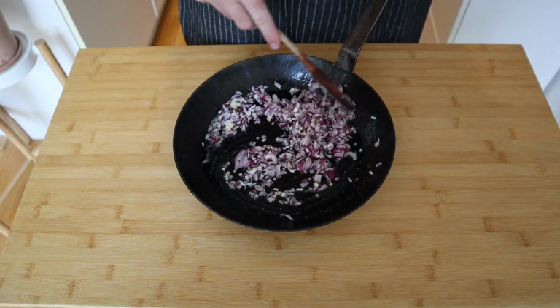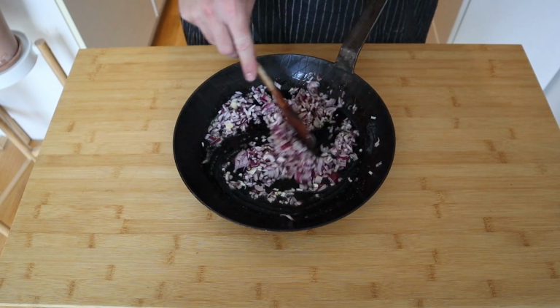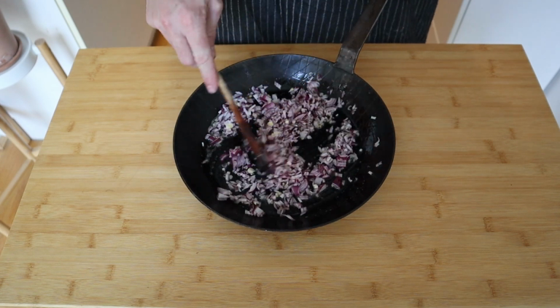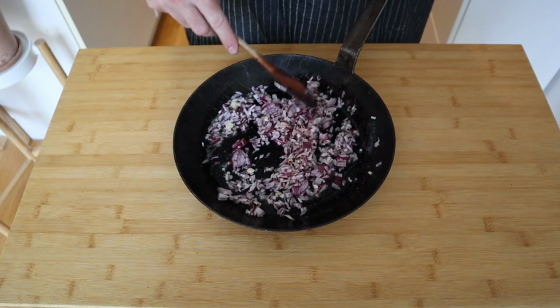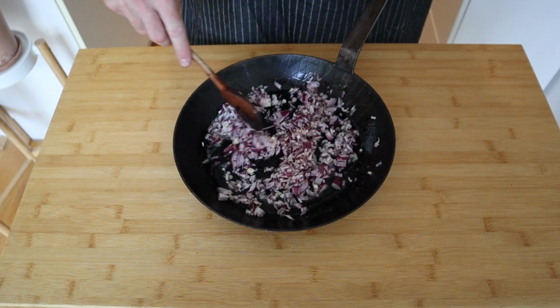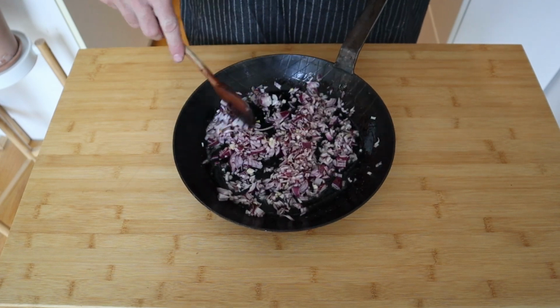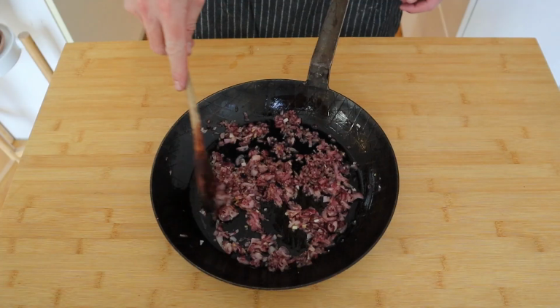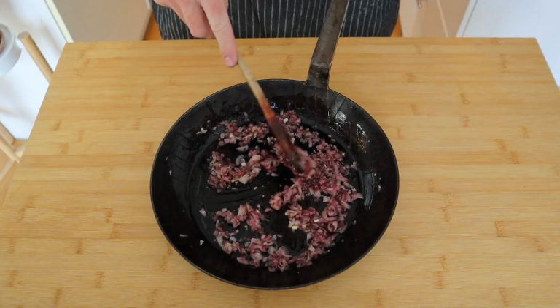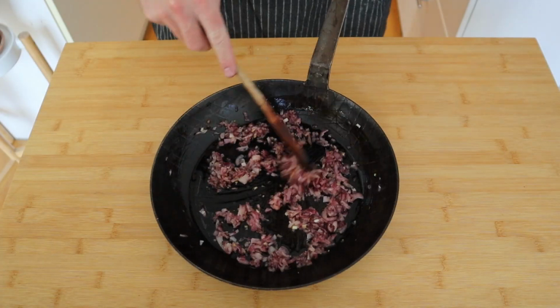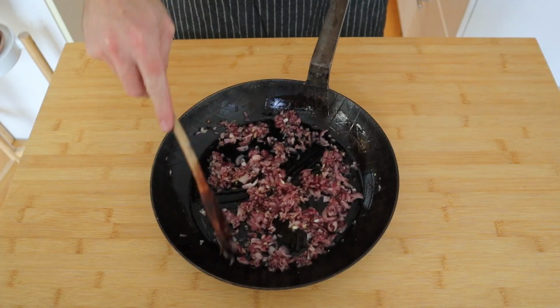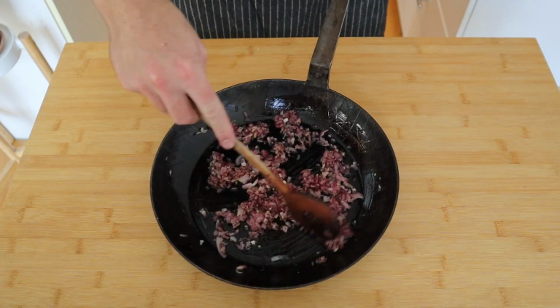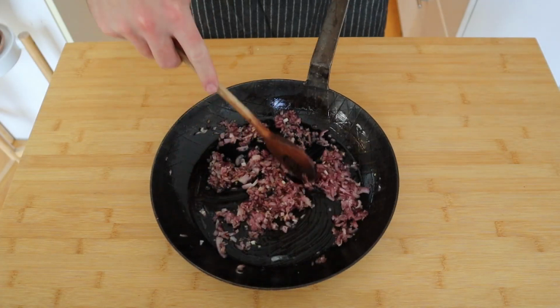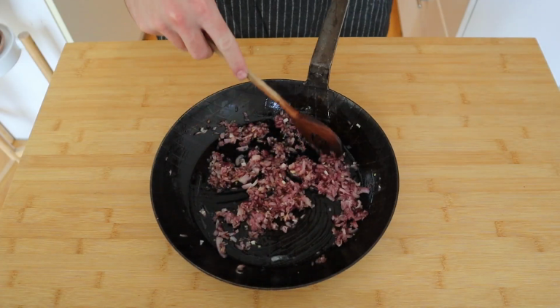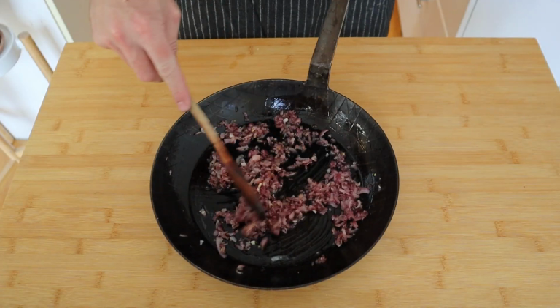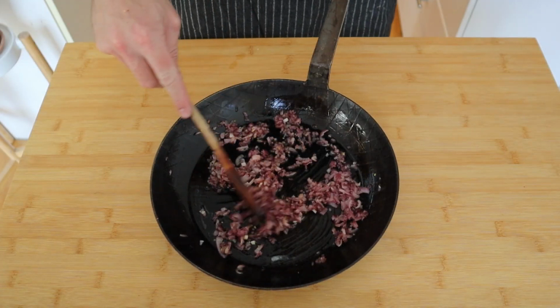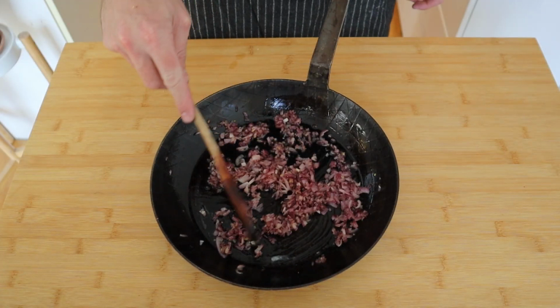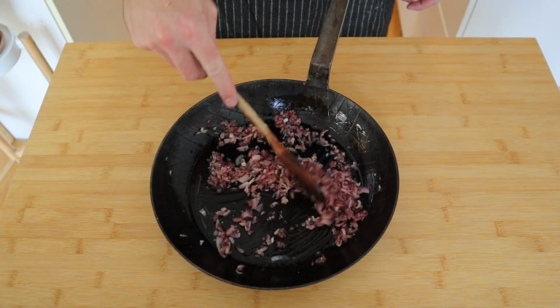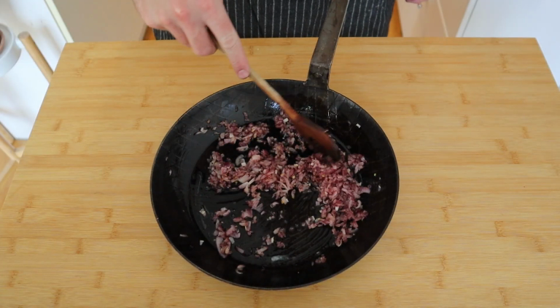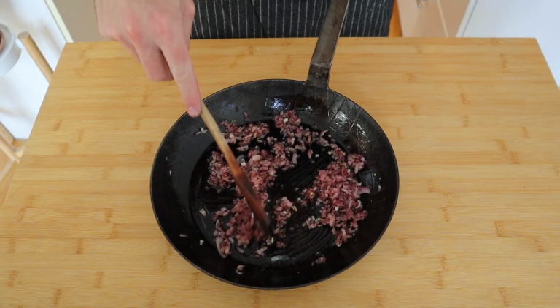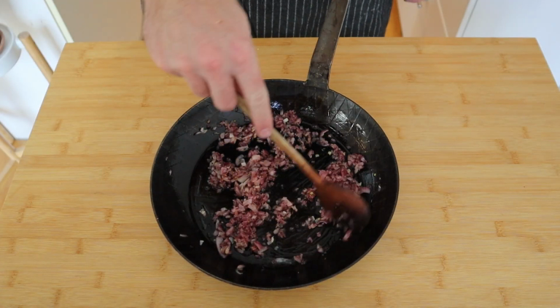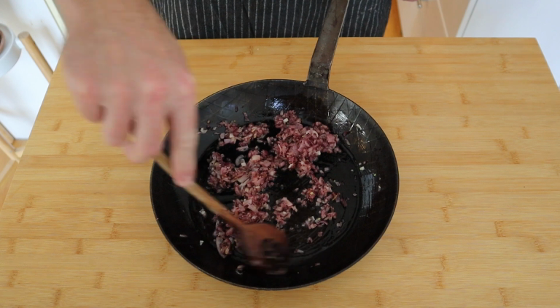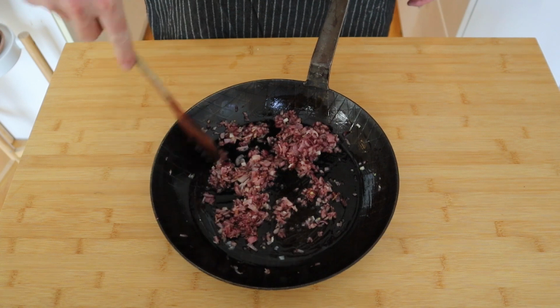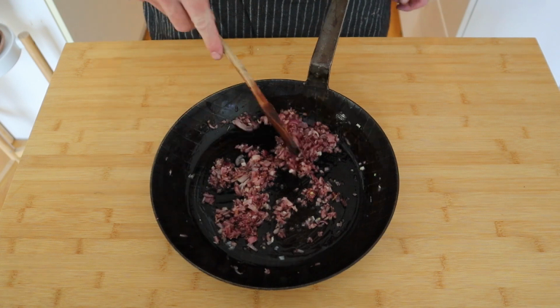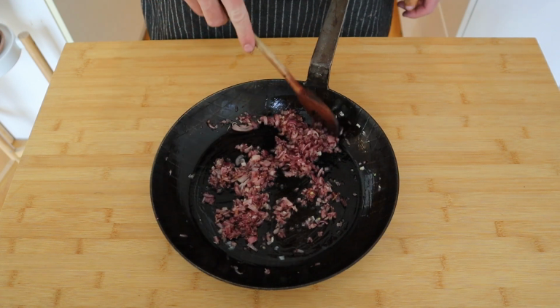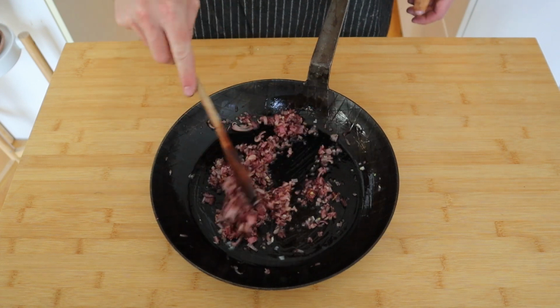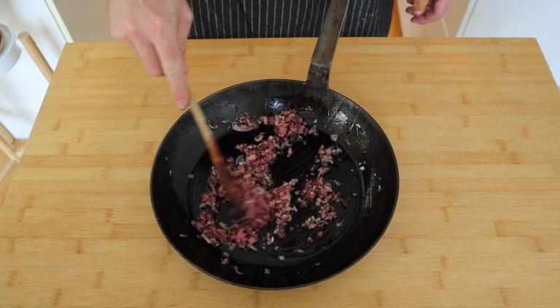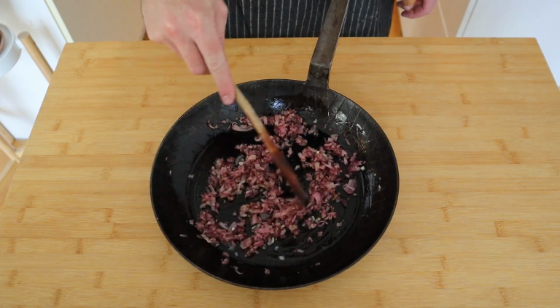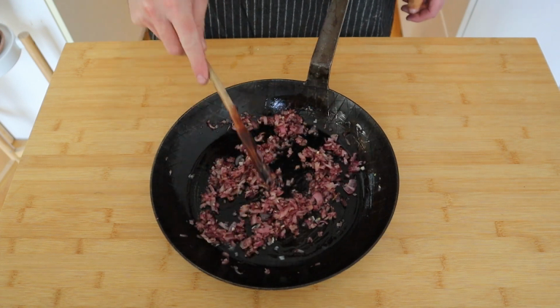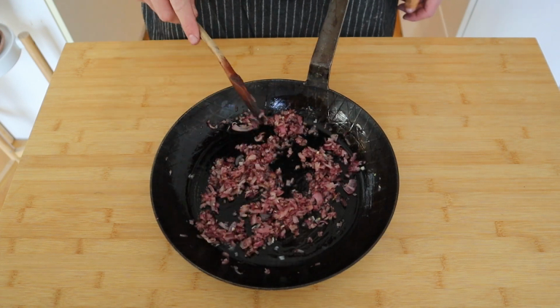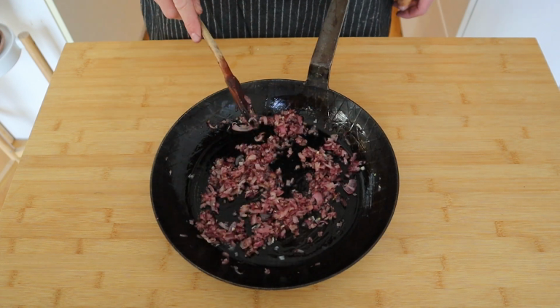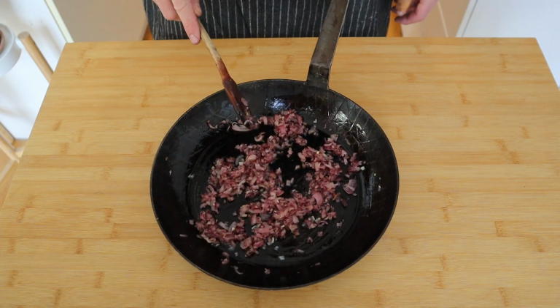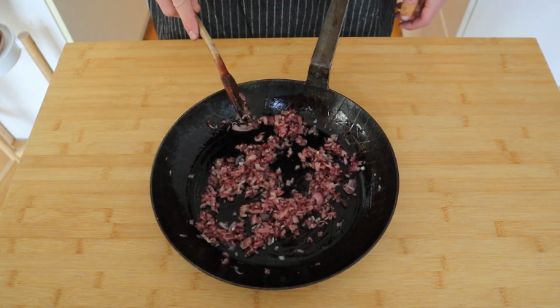Try not to get too much color on them. Once your onions are nicely soft like that, we'll set them aside to cool and get the rest of the ingredients together.